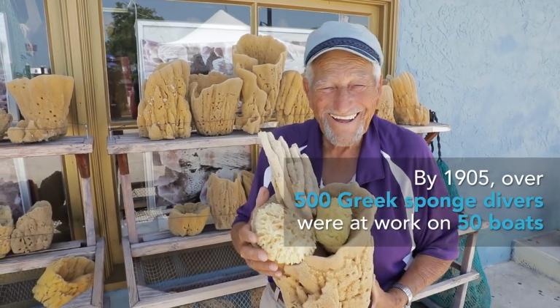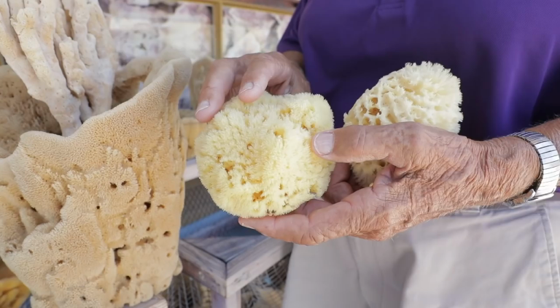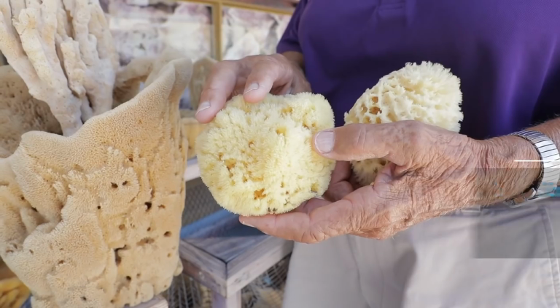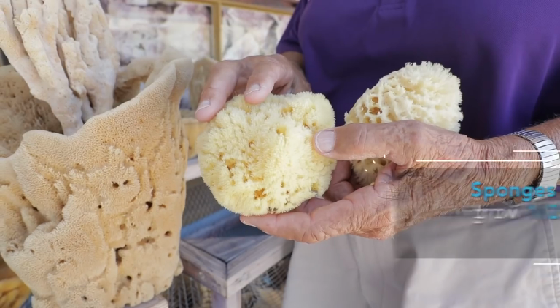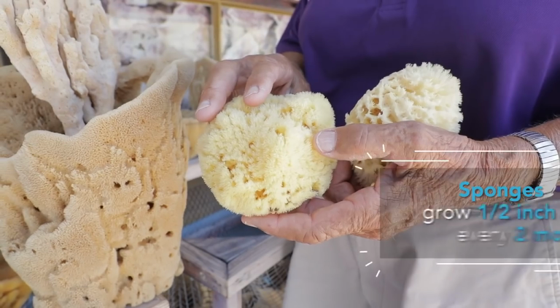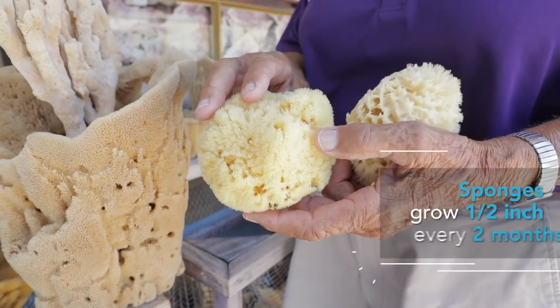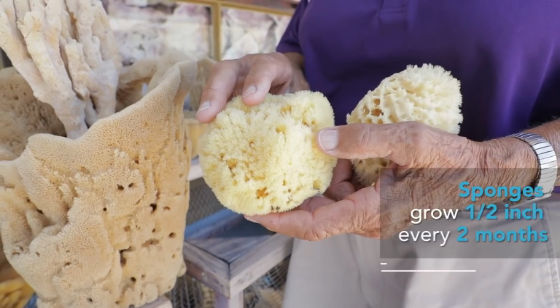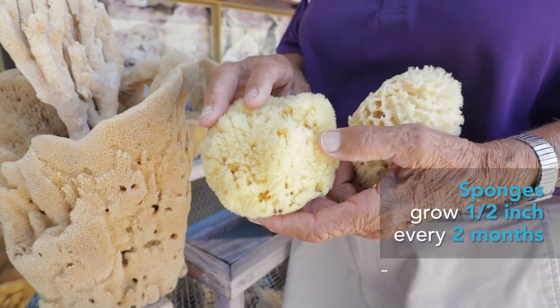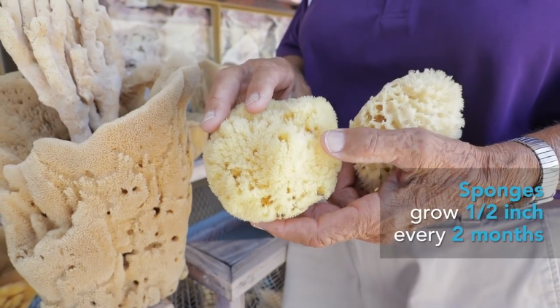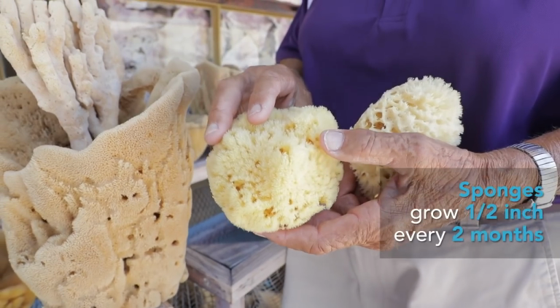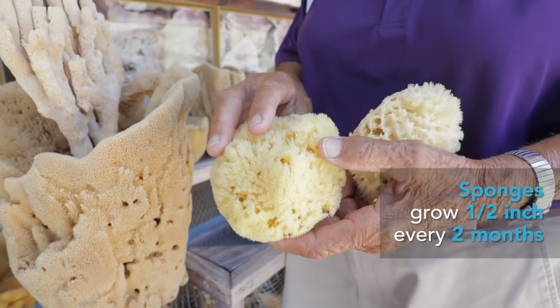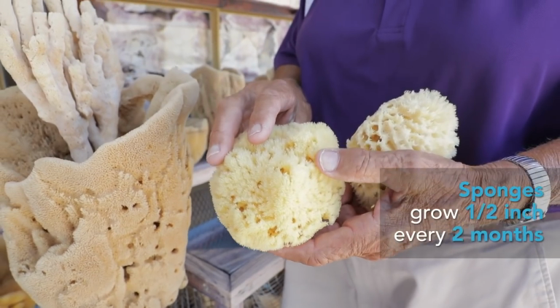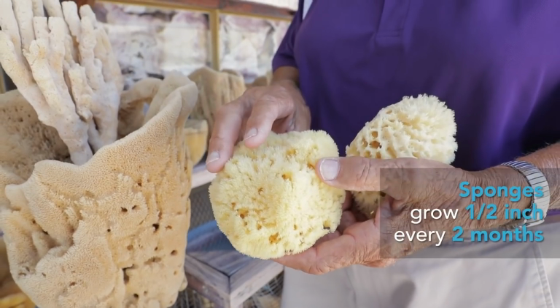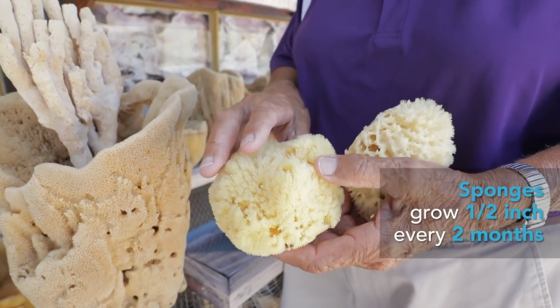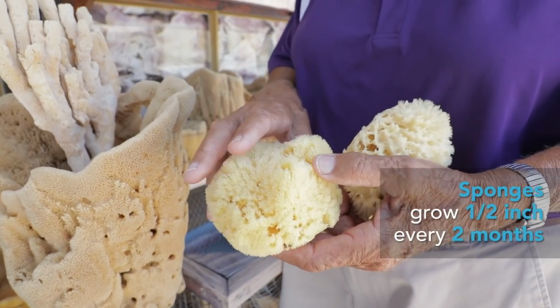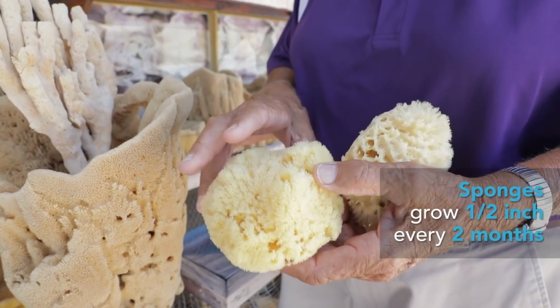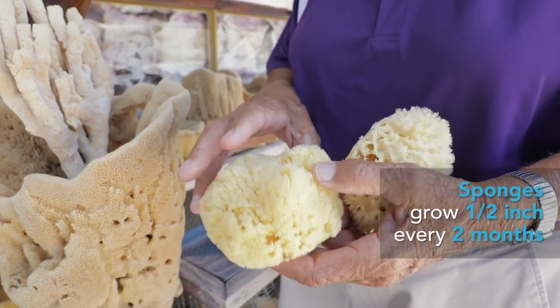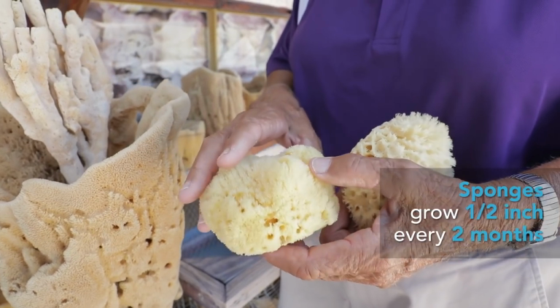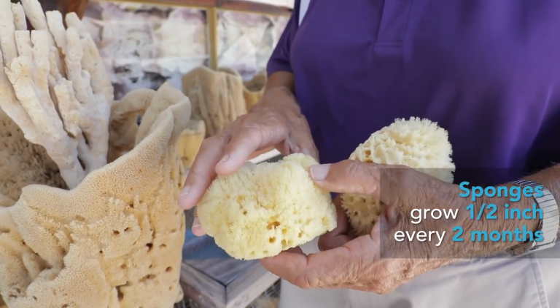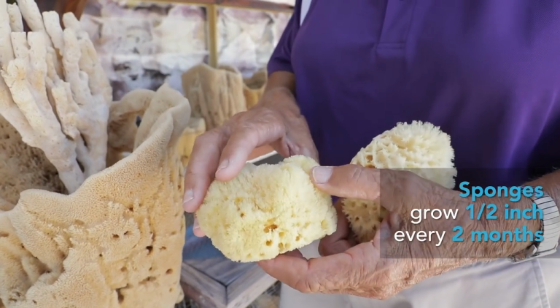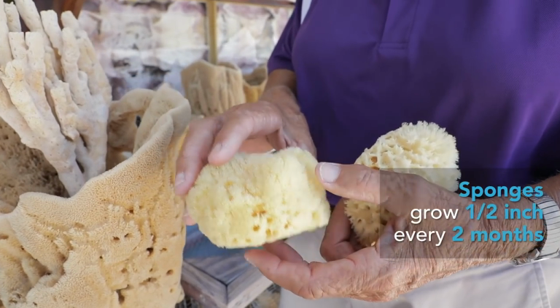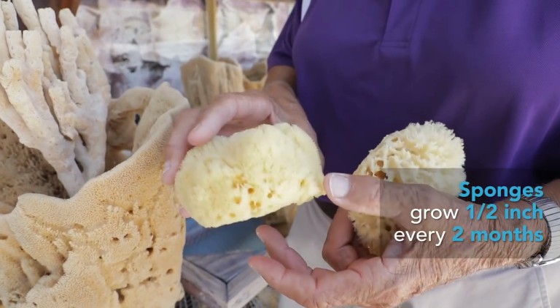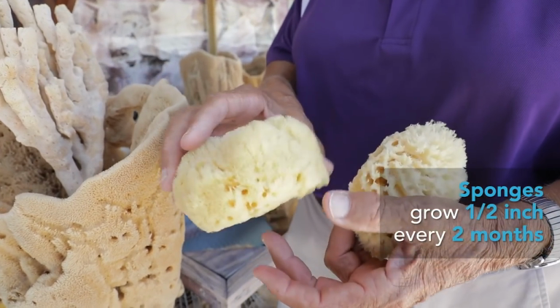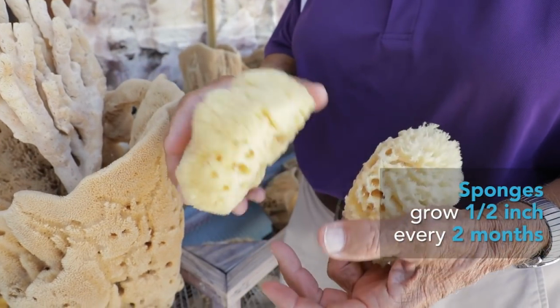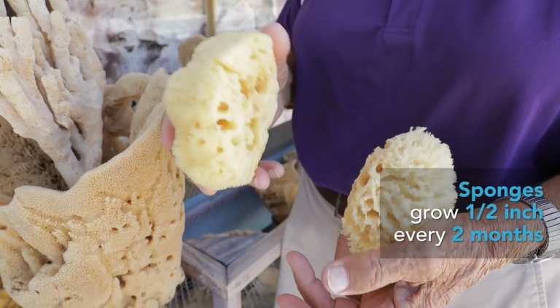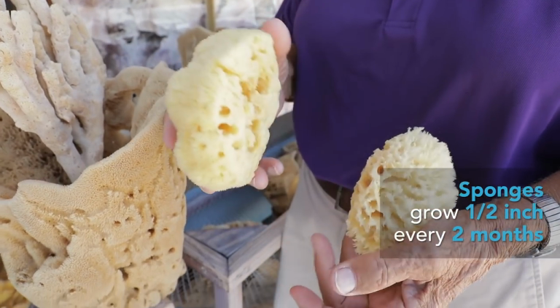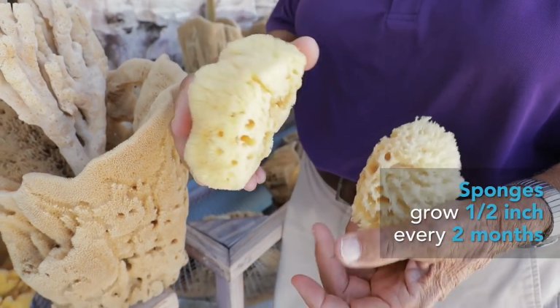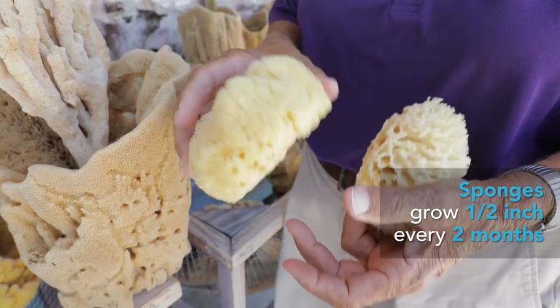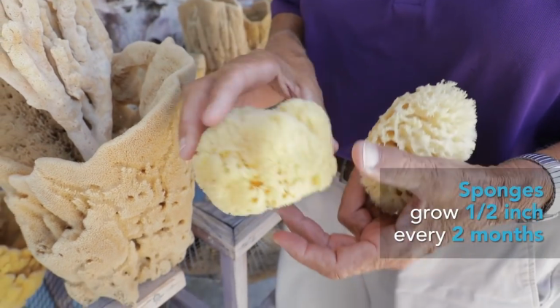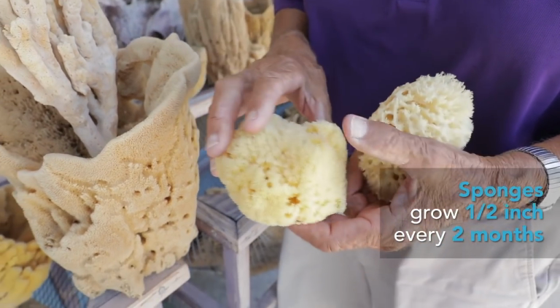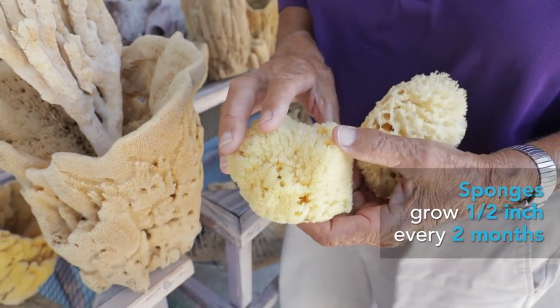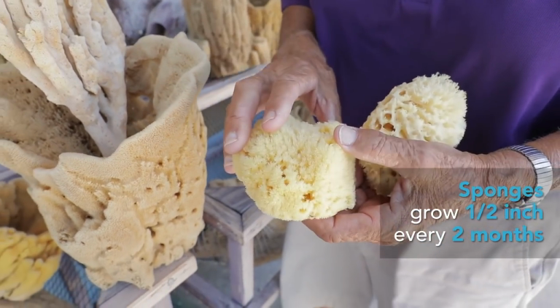A sponge is an animal, not a plant. You'll never find these growing on a sandy or muddy bottom.